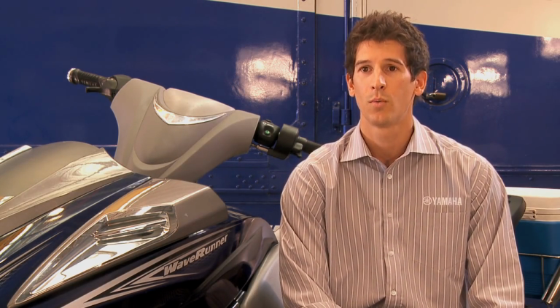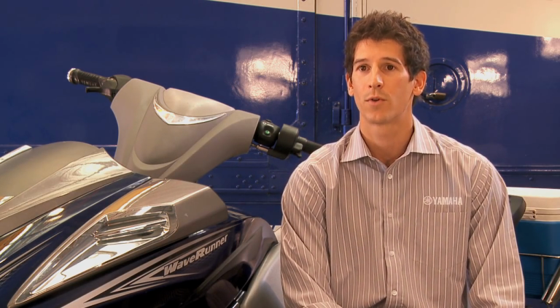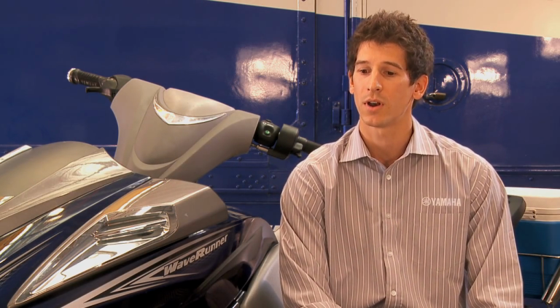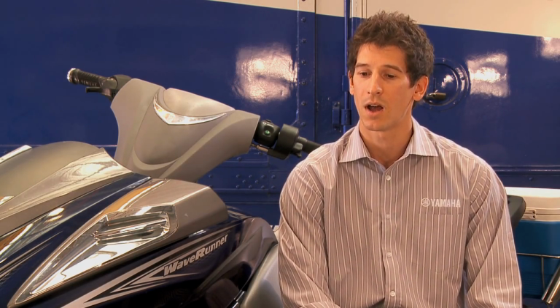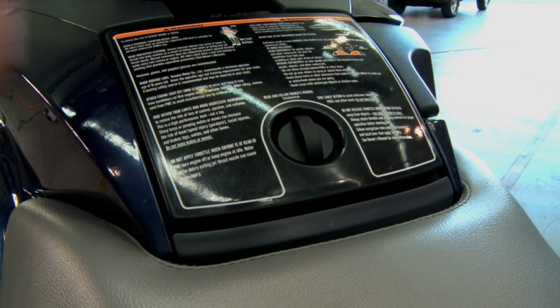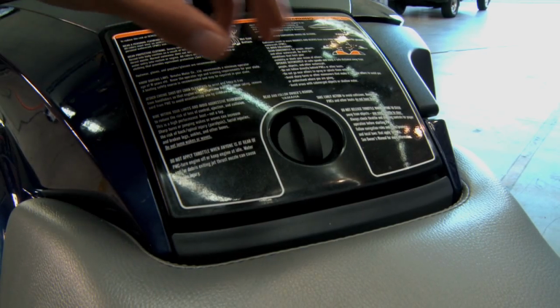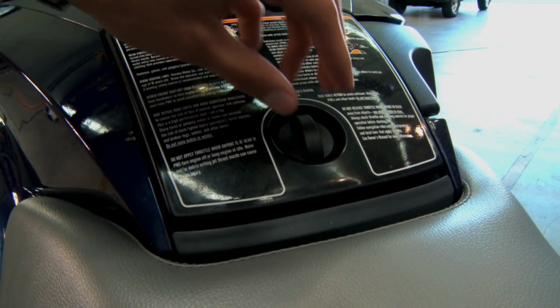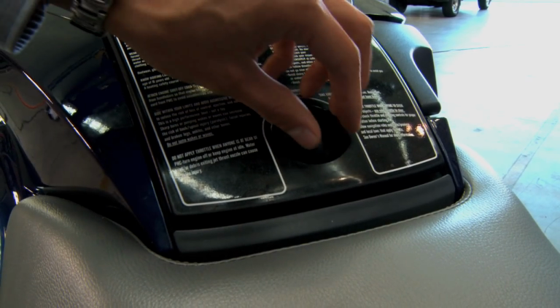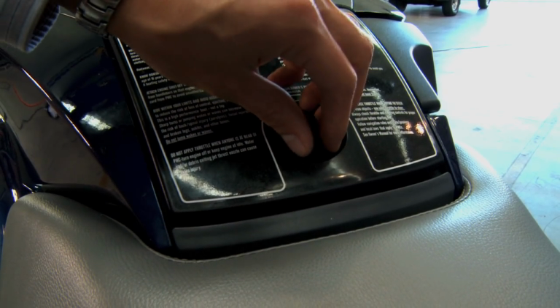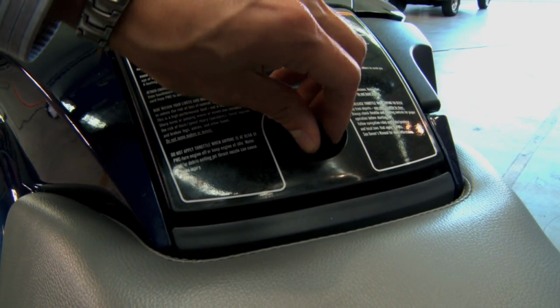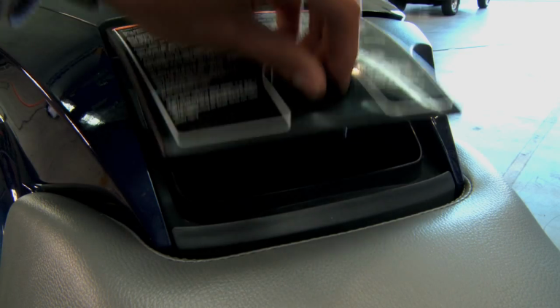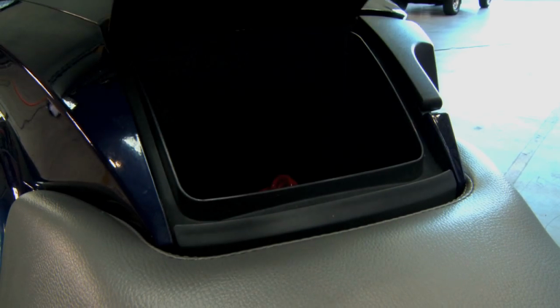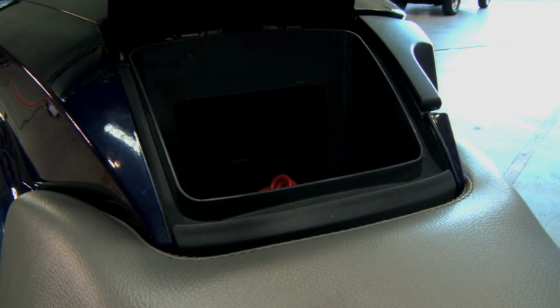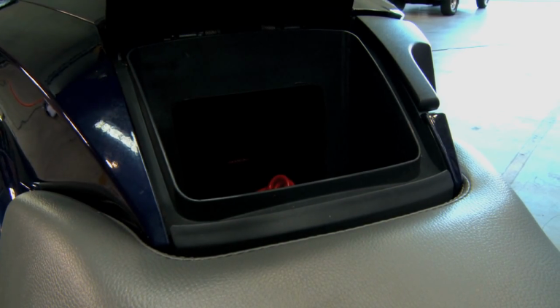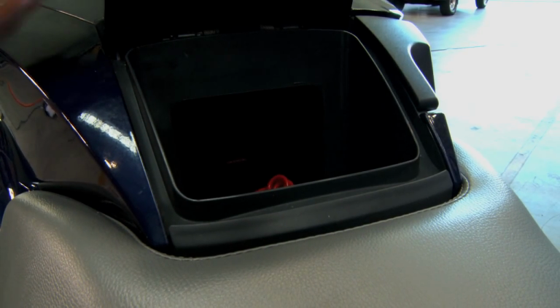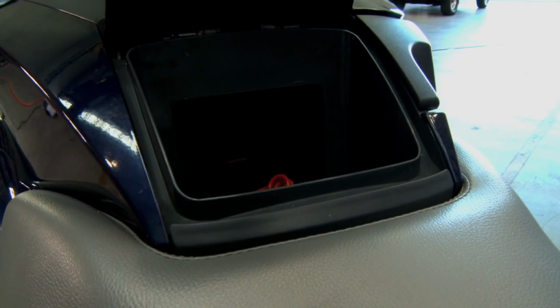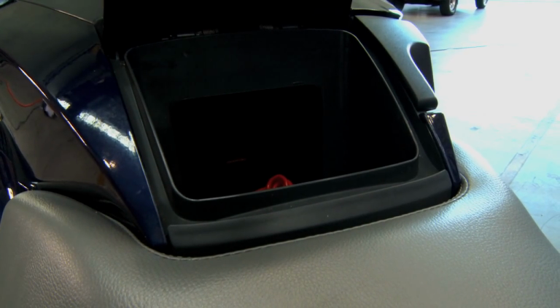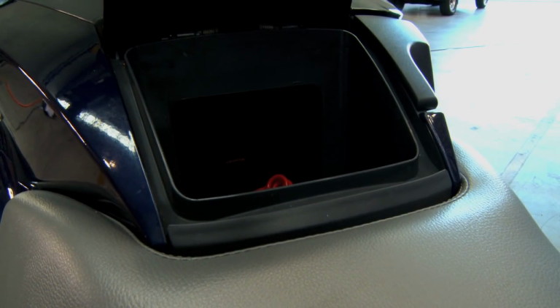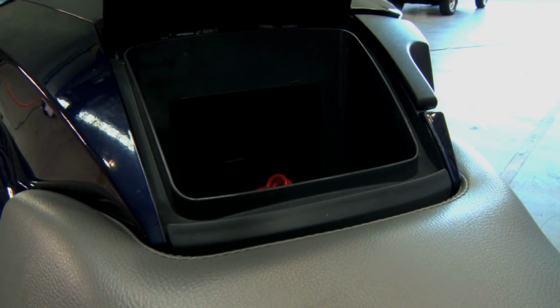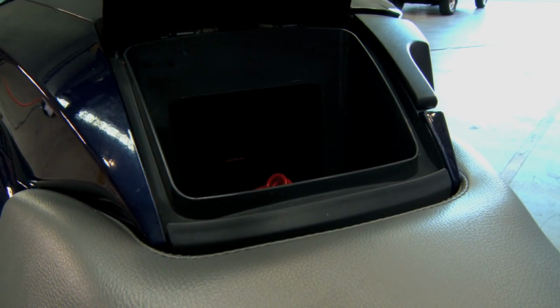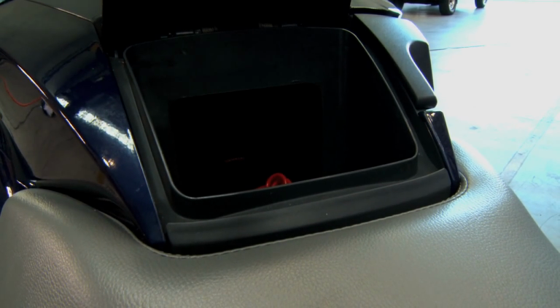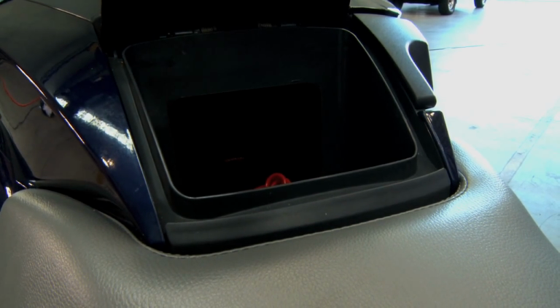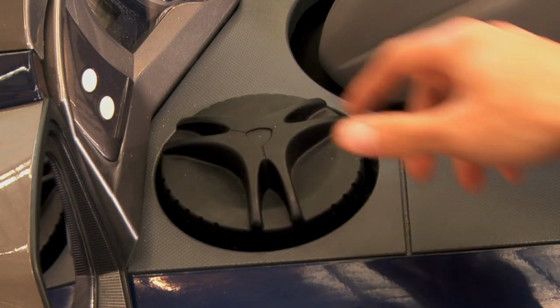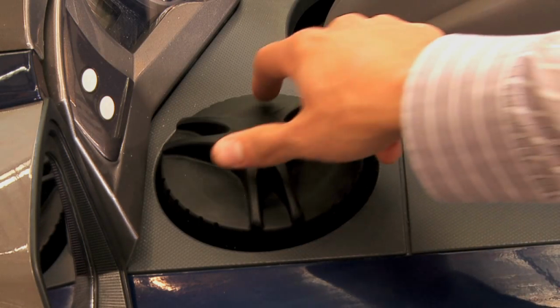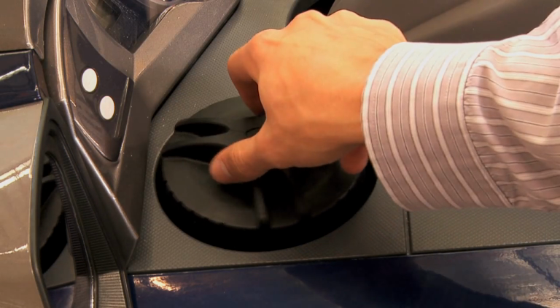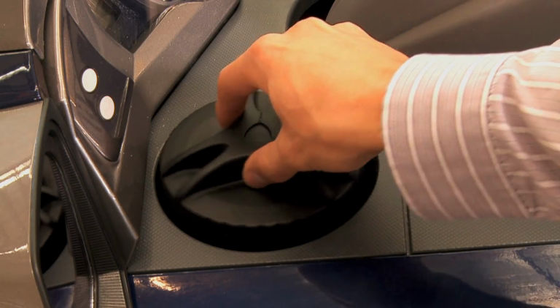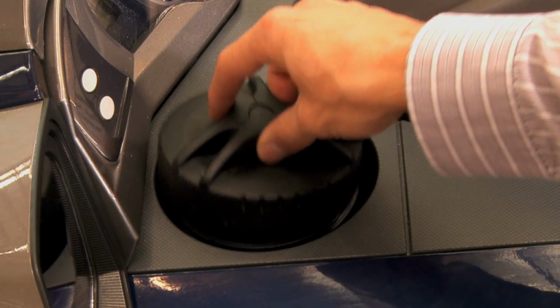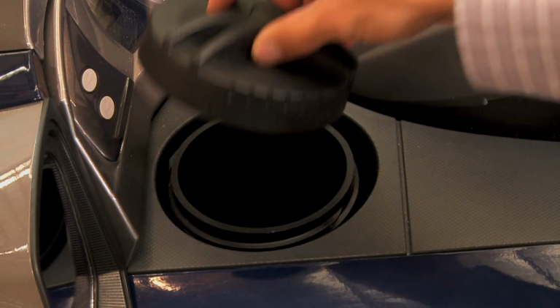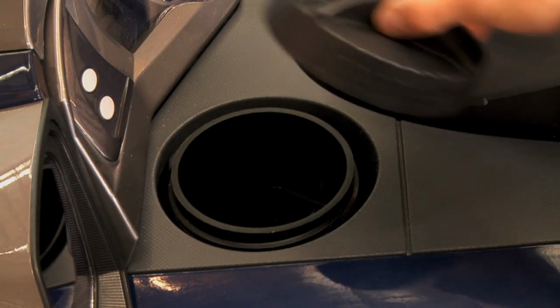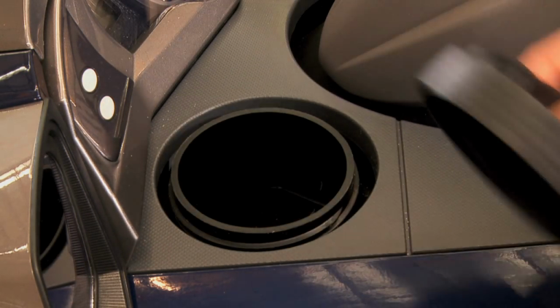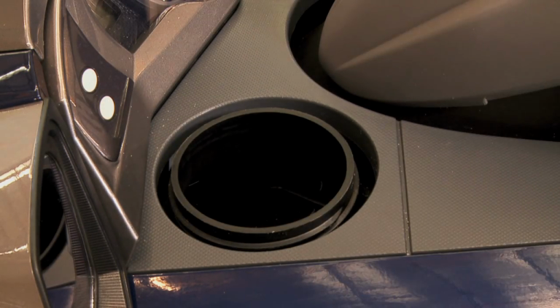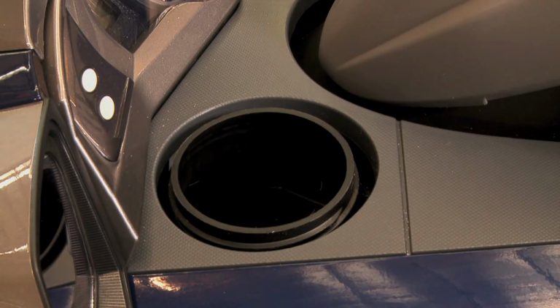We've got a watertight storage compartment, which is really good for your mobile phones and wallets — you're not going to lose them overboard, keeps them nice and dry.